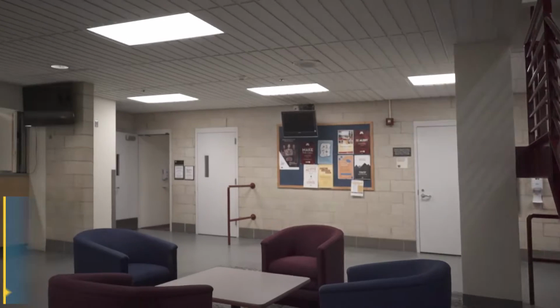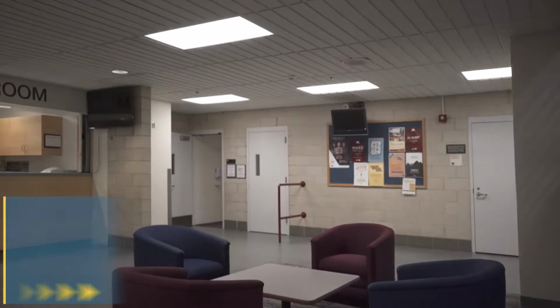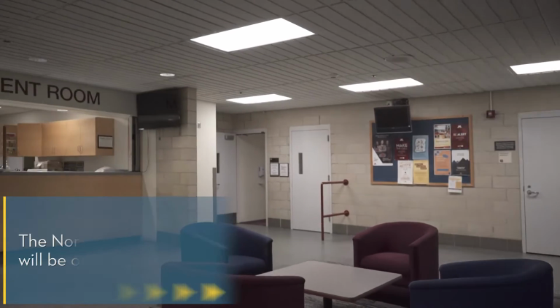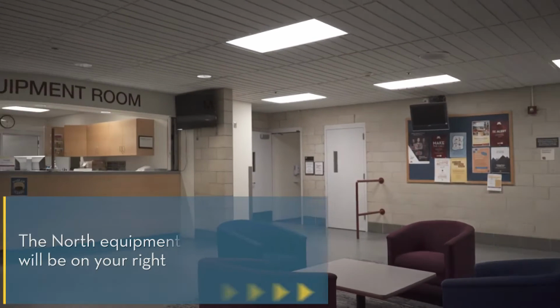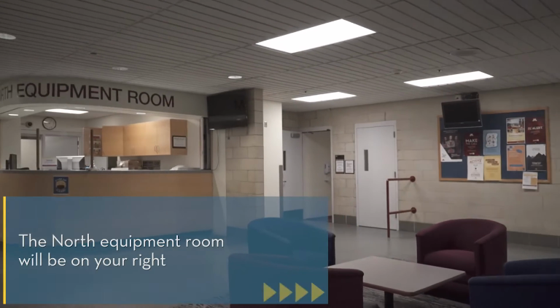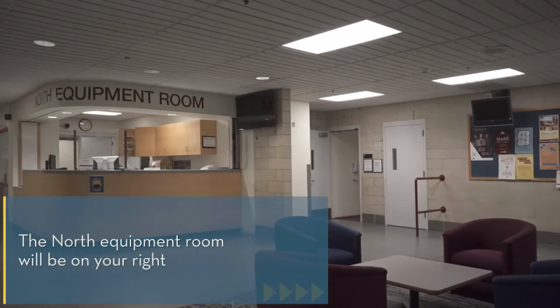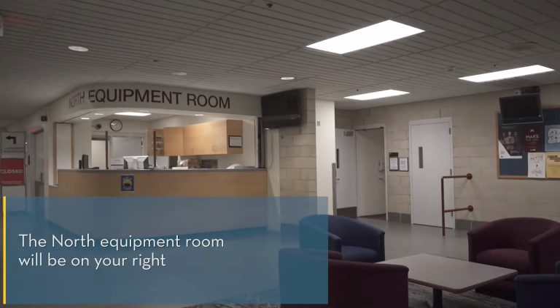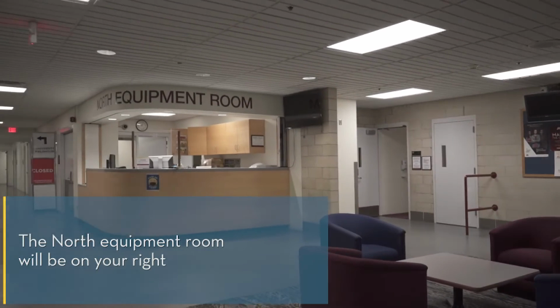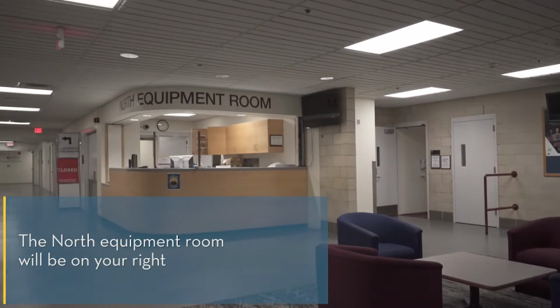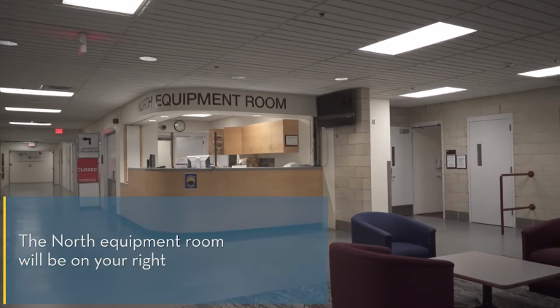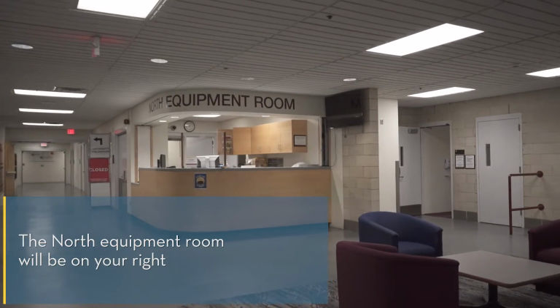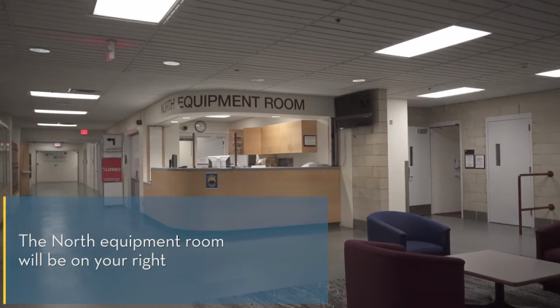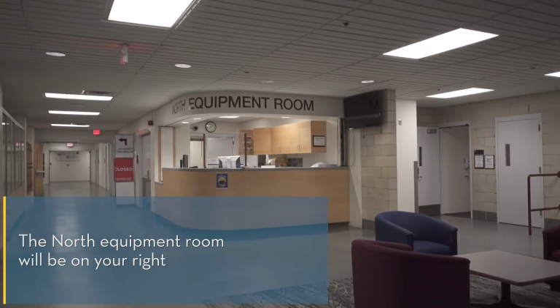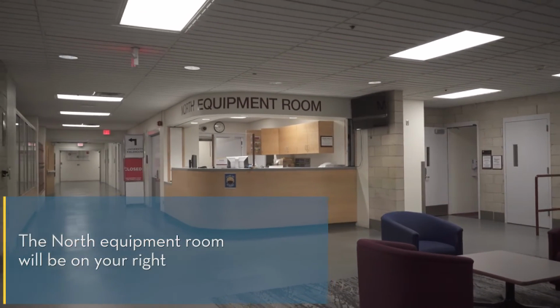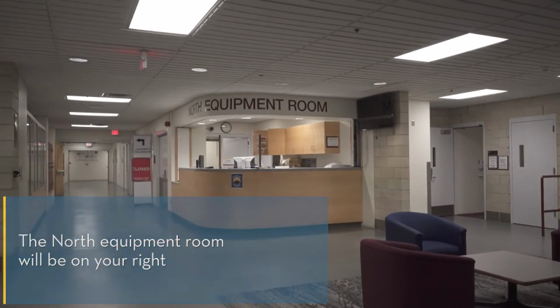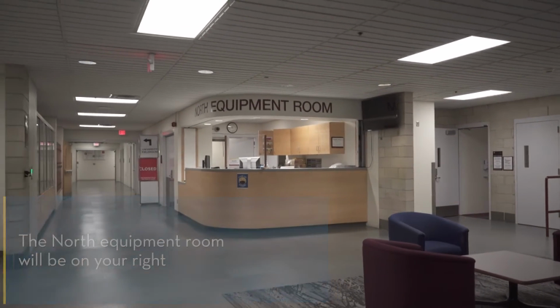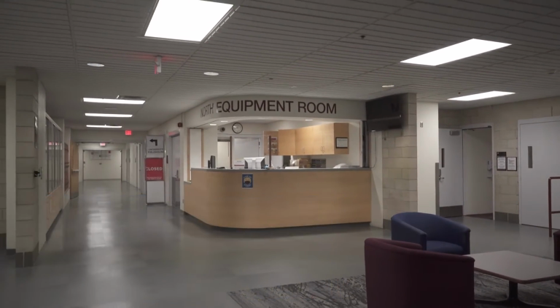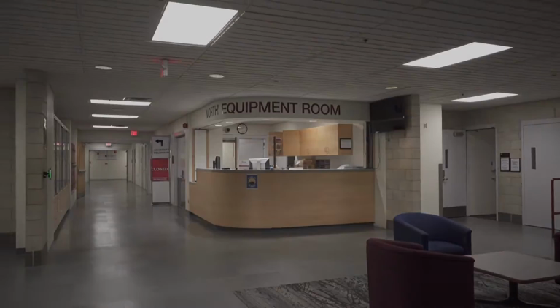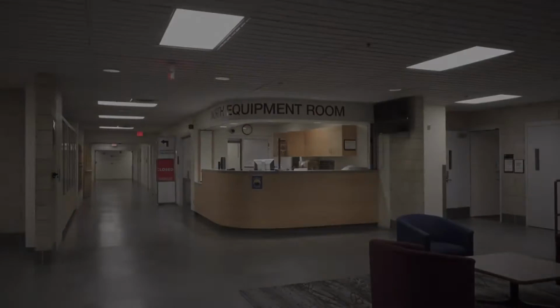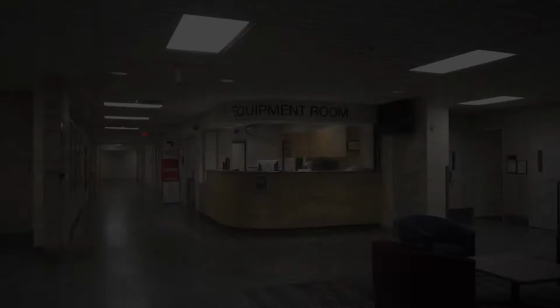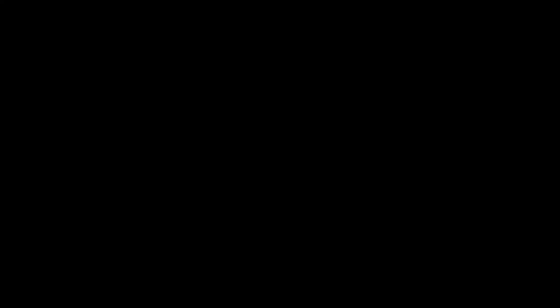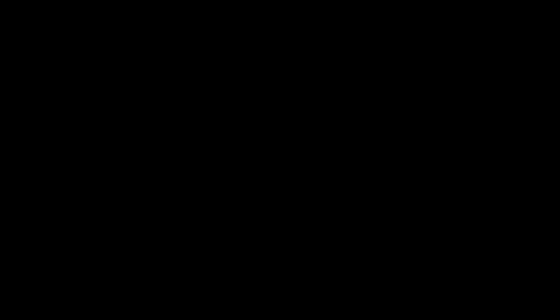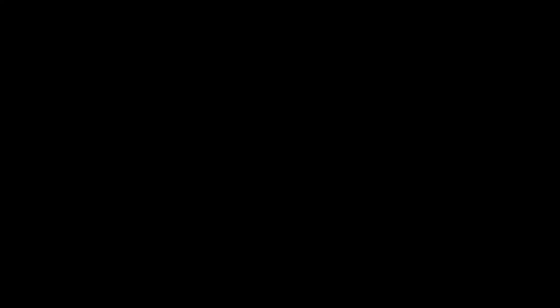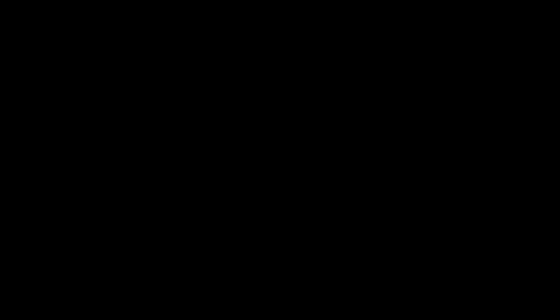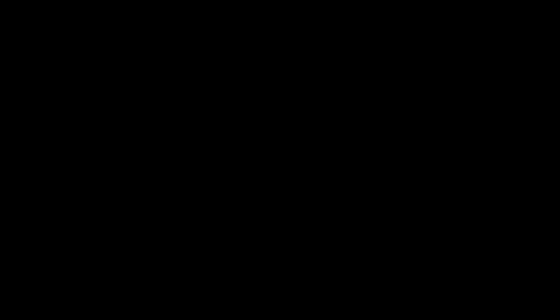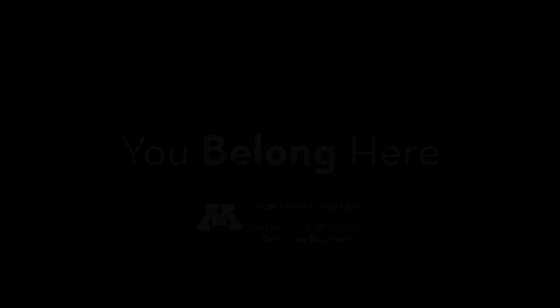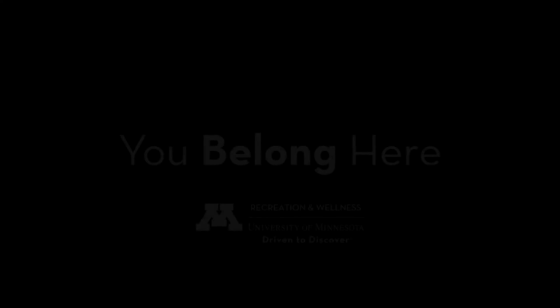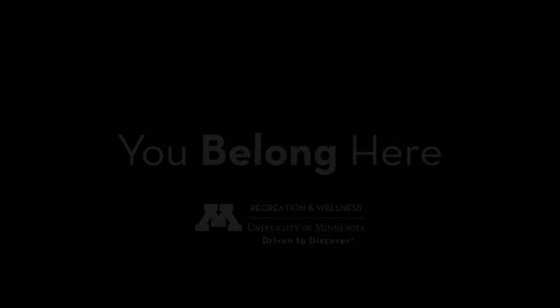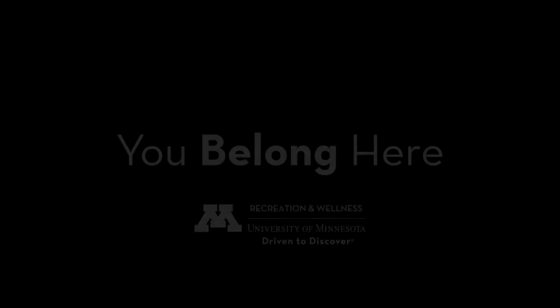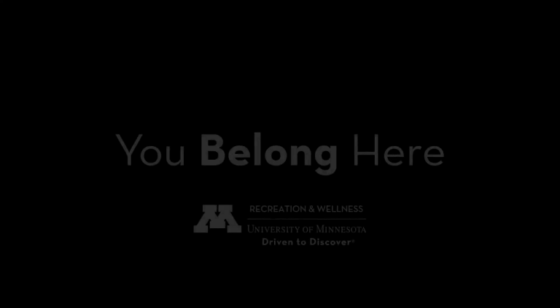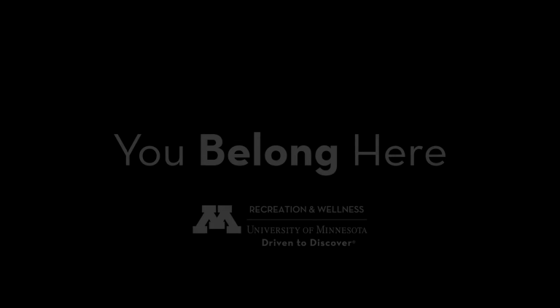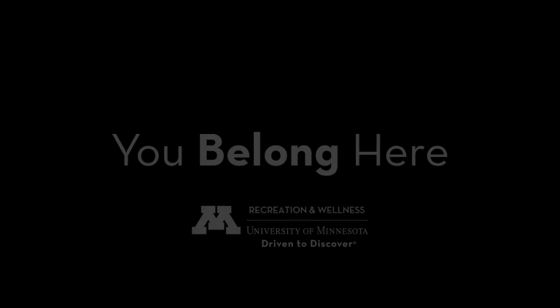The North equipment room will be on your right. Thank you very much. Thank you for watching.